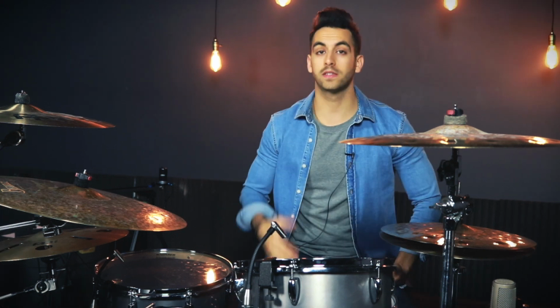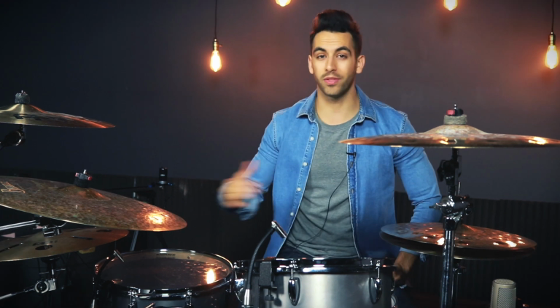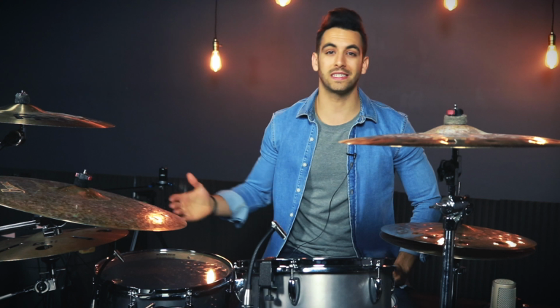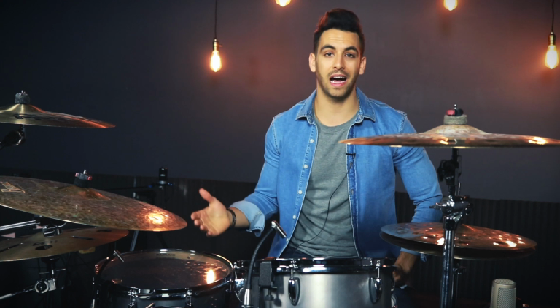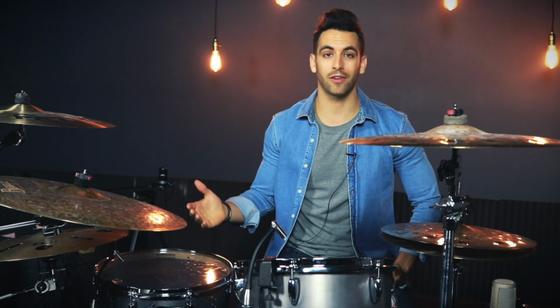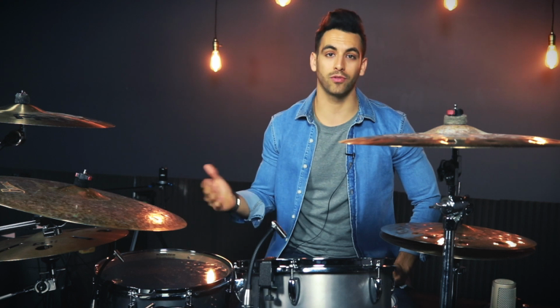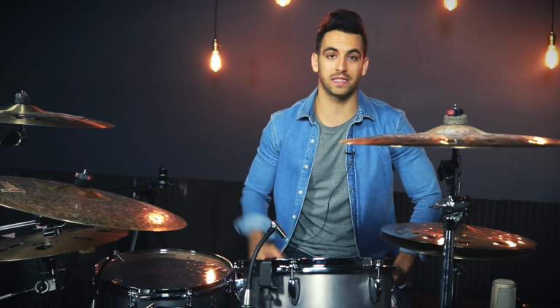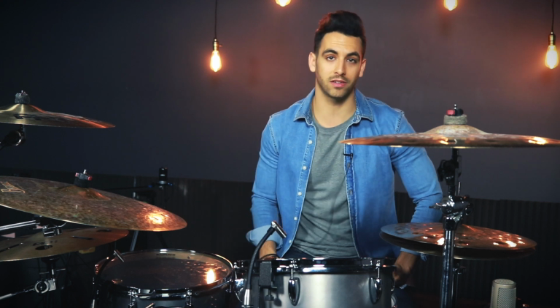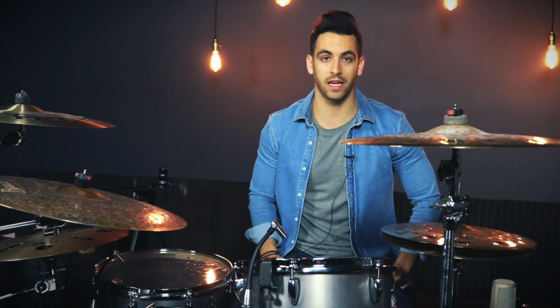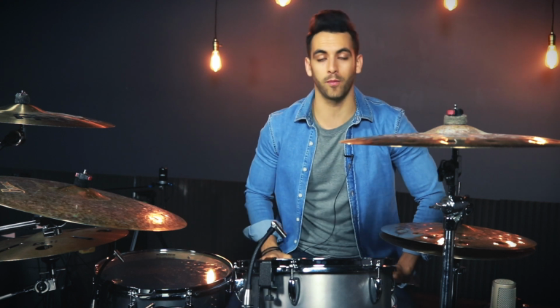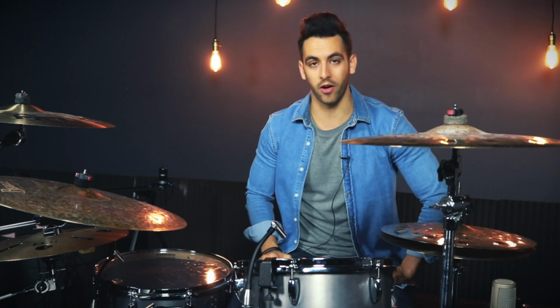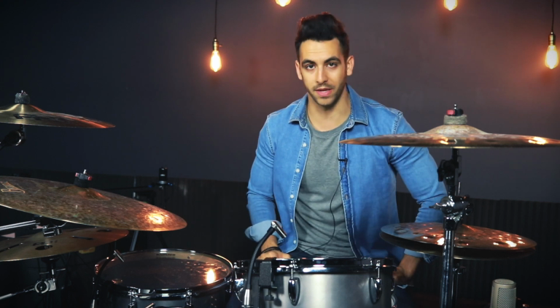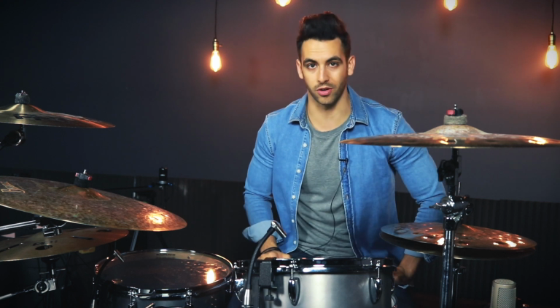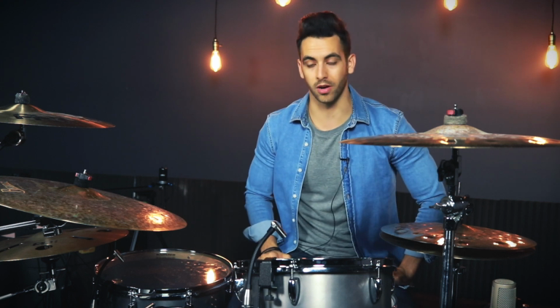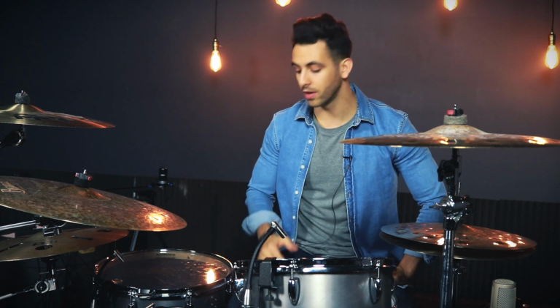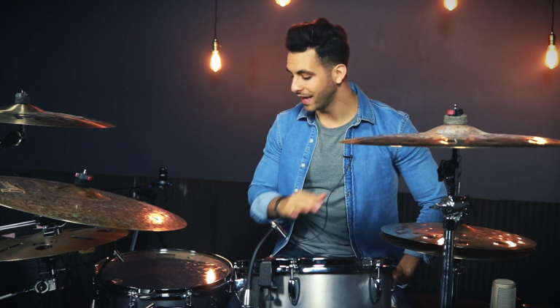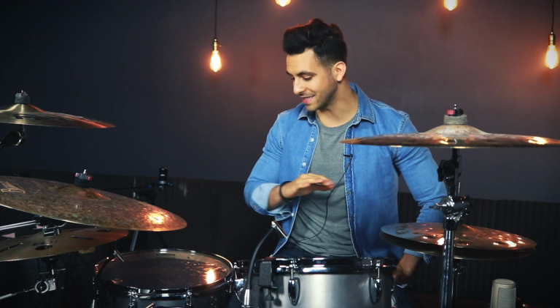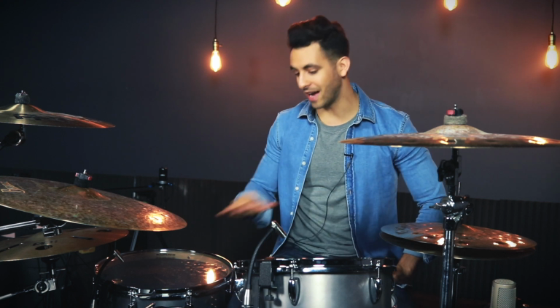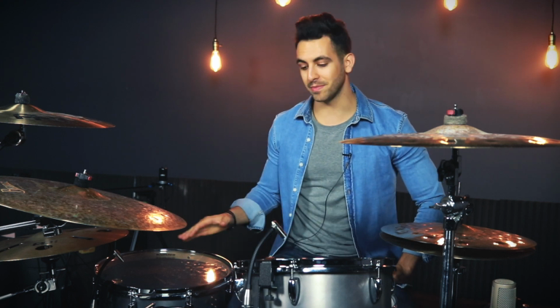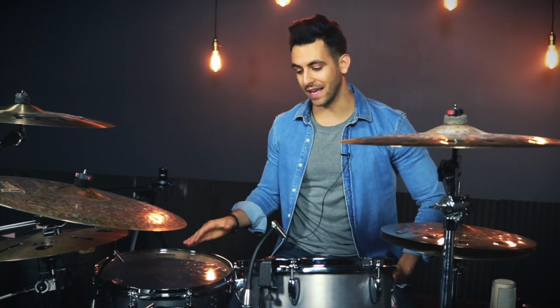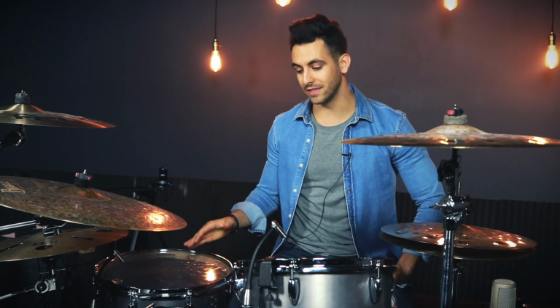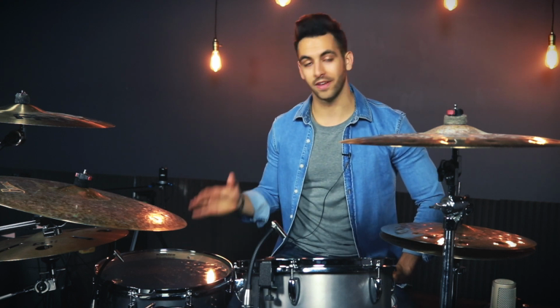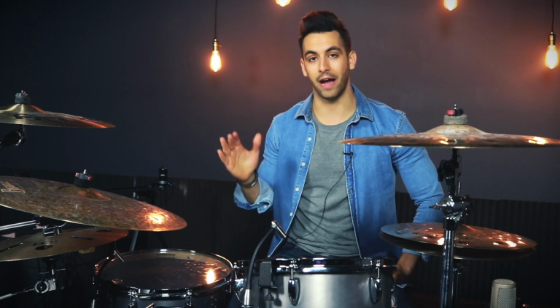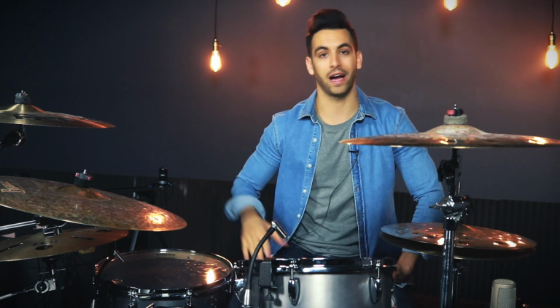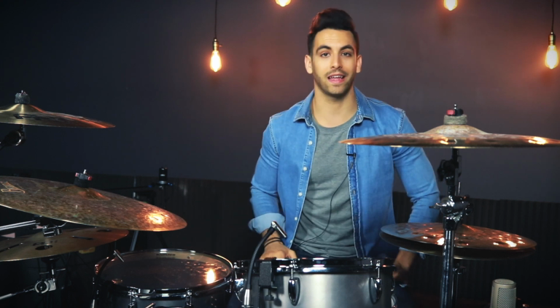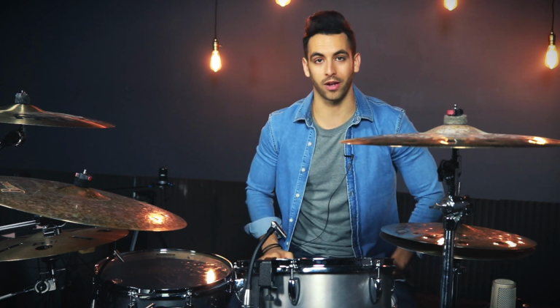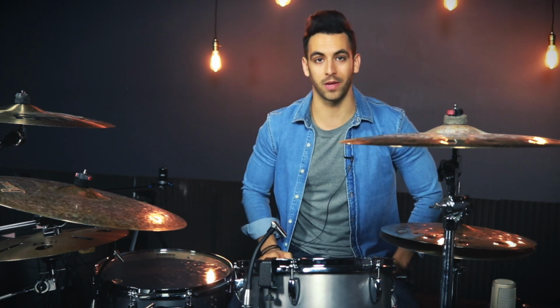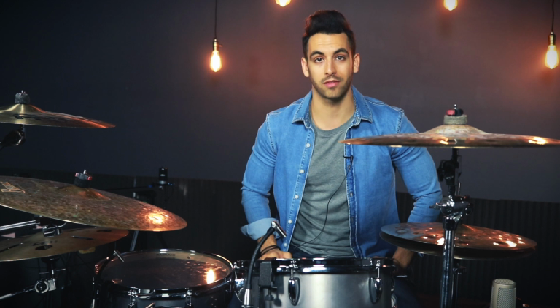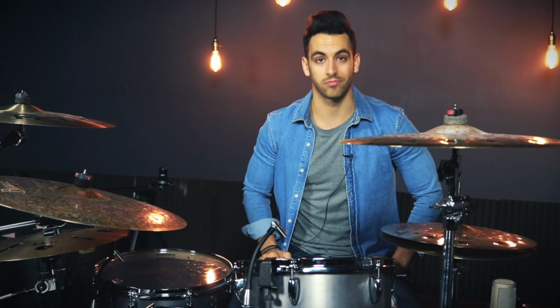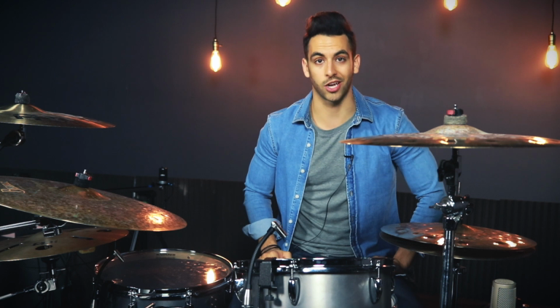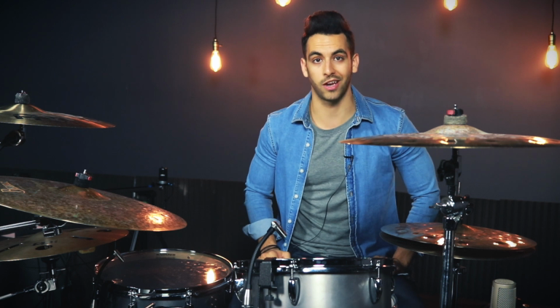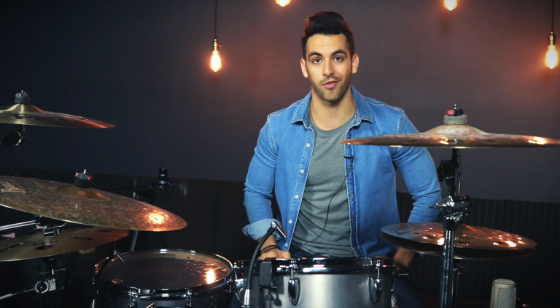So this is the hot rolled steel kit from Offbeat Drumco. It sounds massive, I would highly recommend checking it out.